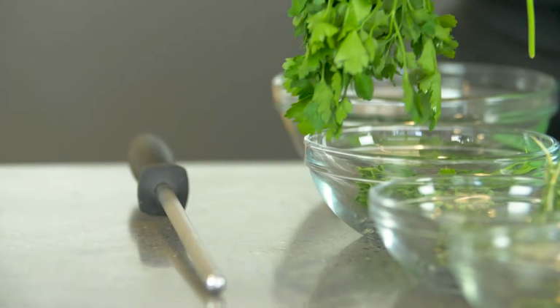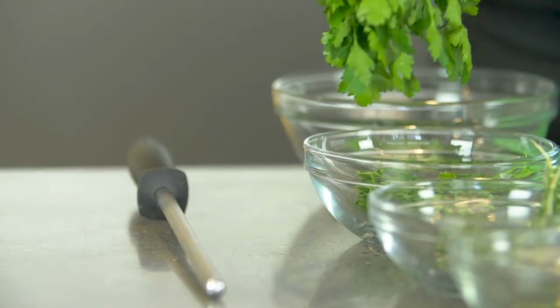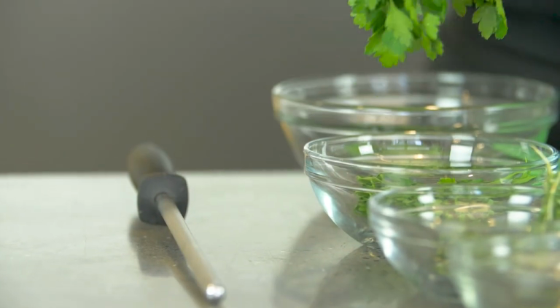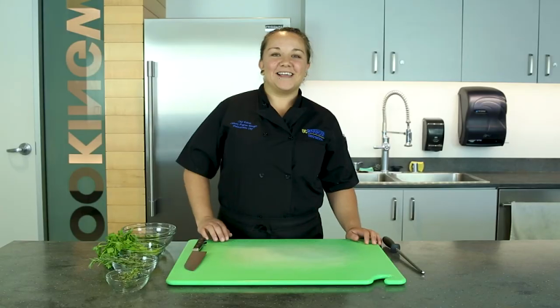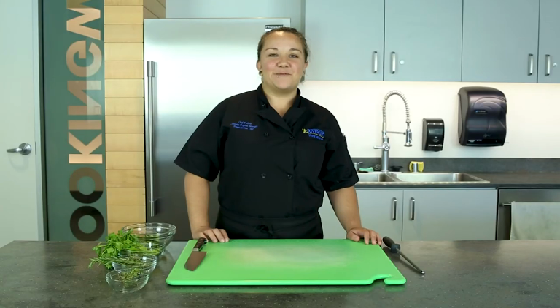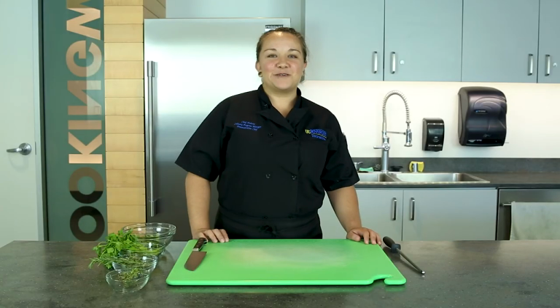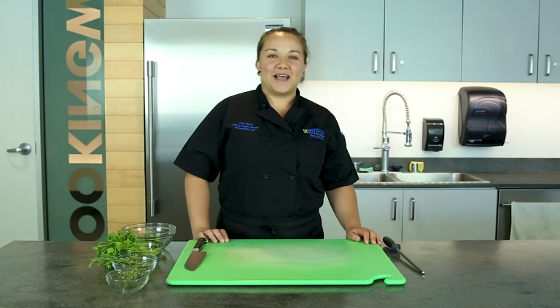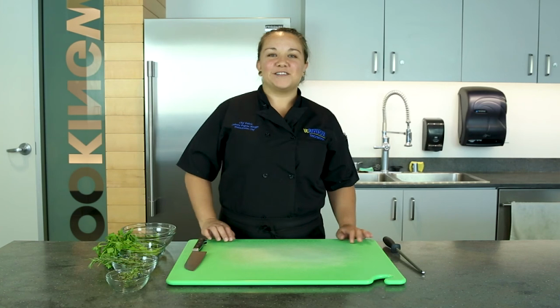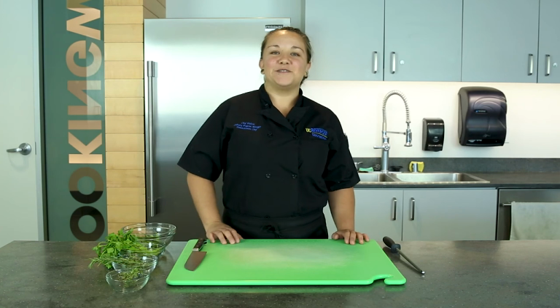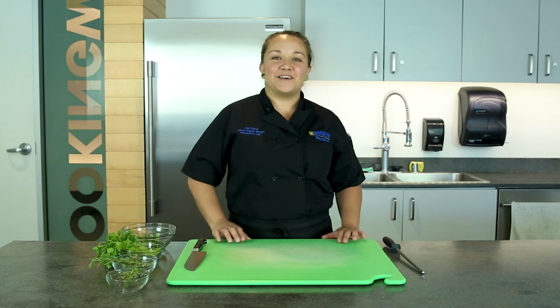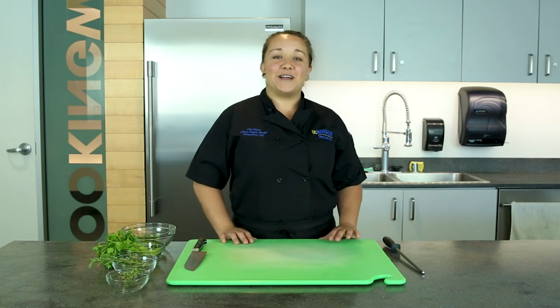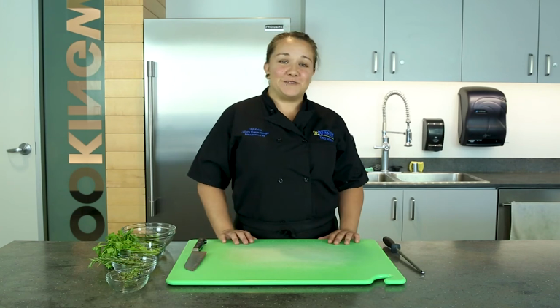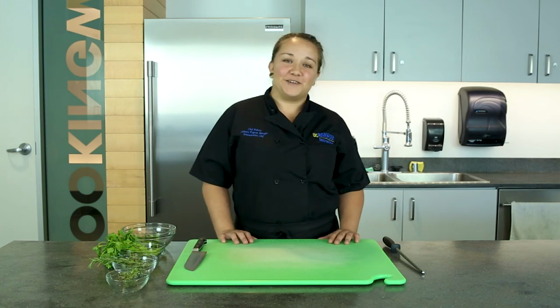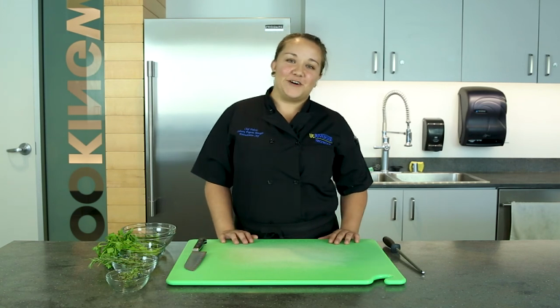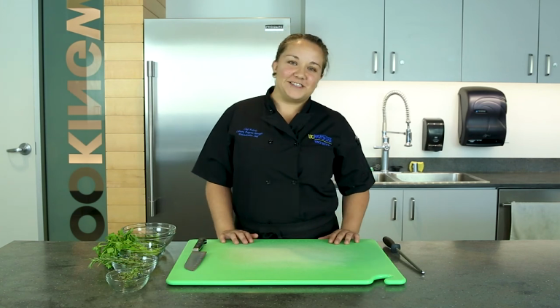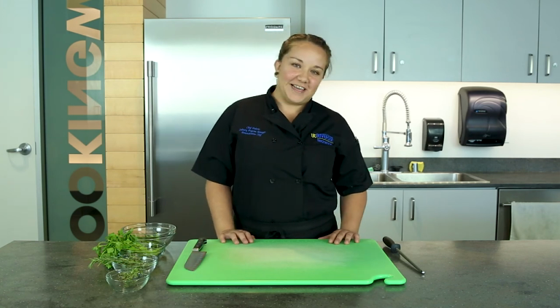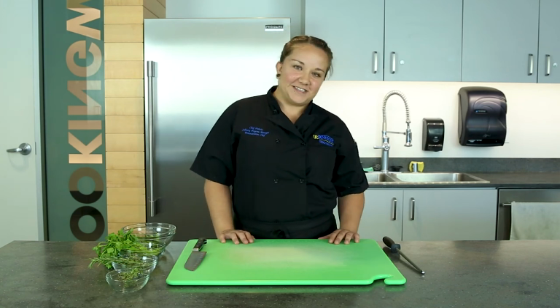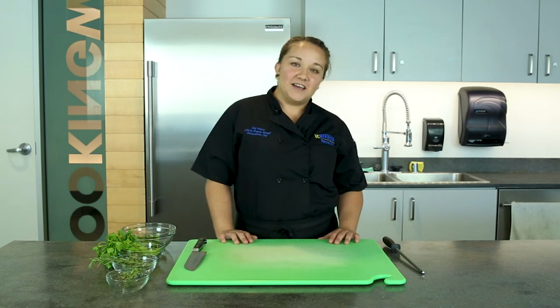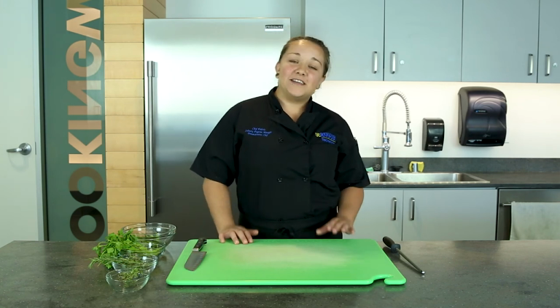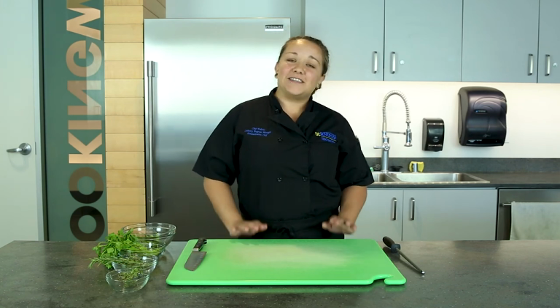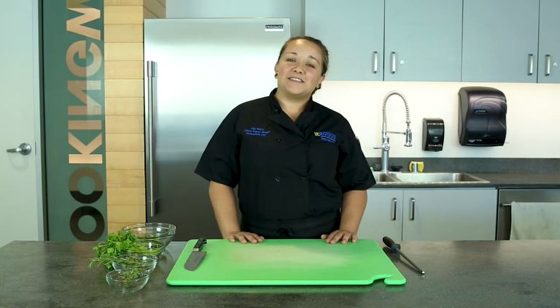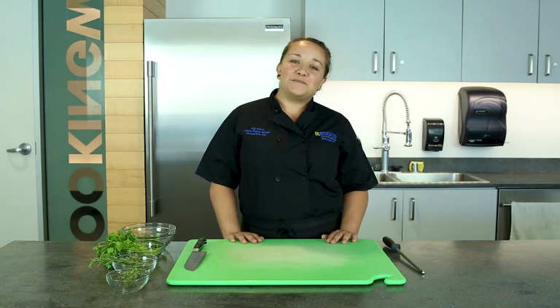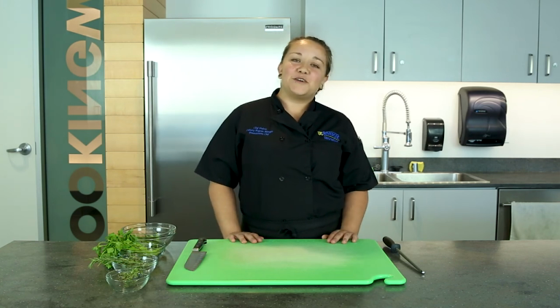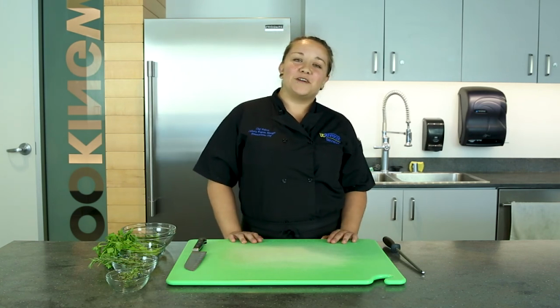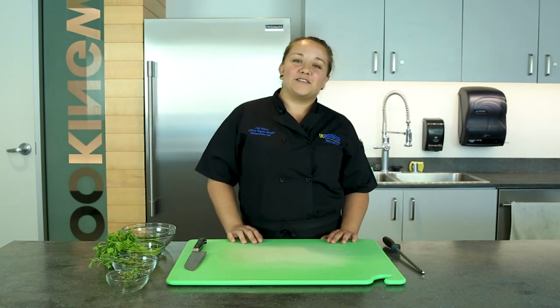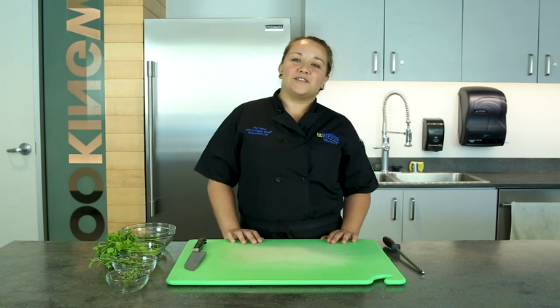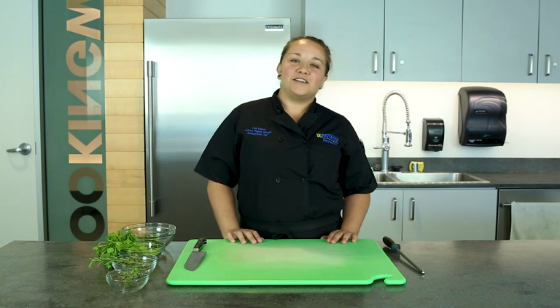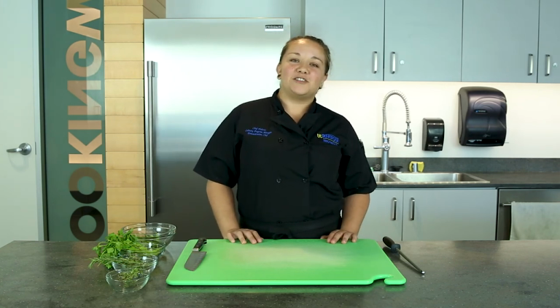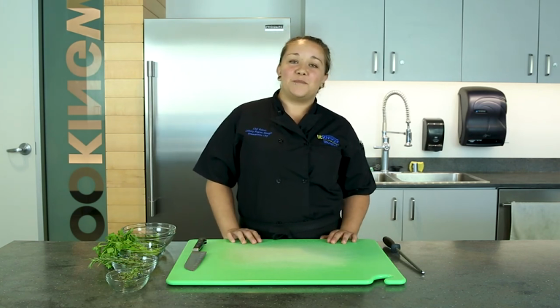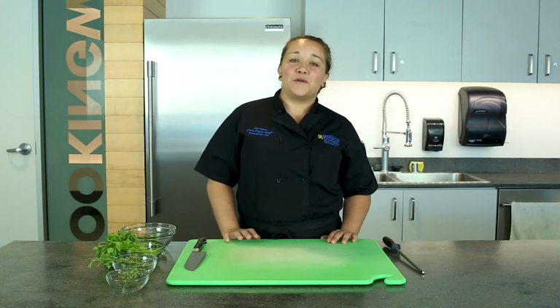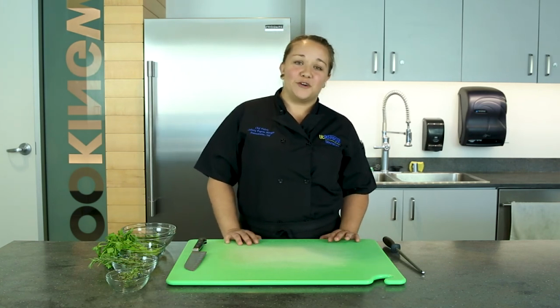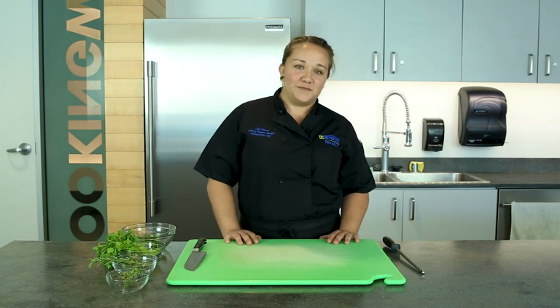Hi and welcome back to another episode of All To Taste. In today's episode we're gonna learn how to chop up herbs.